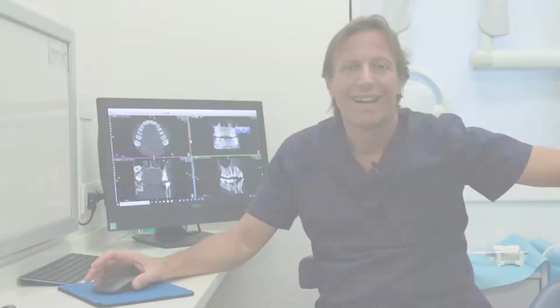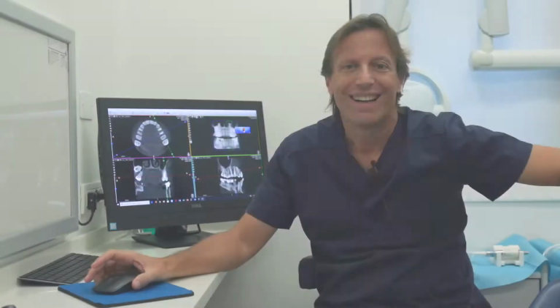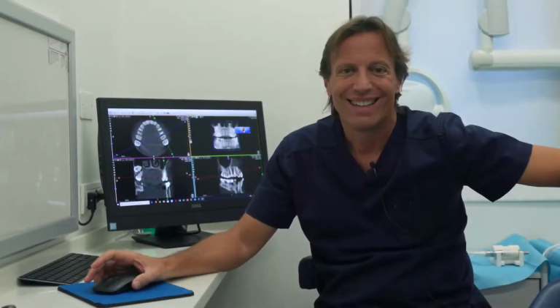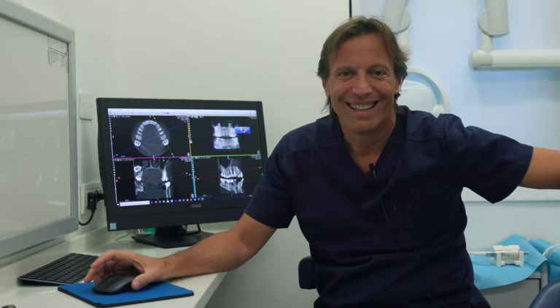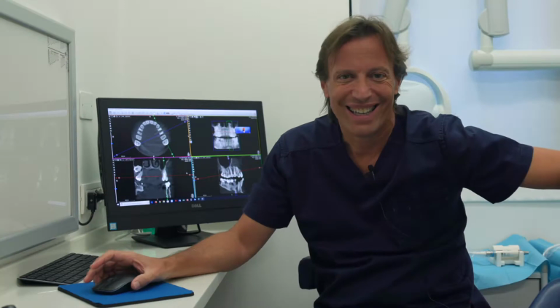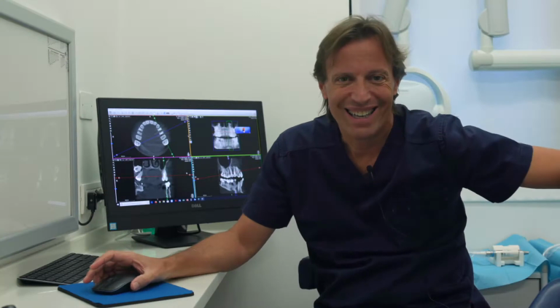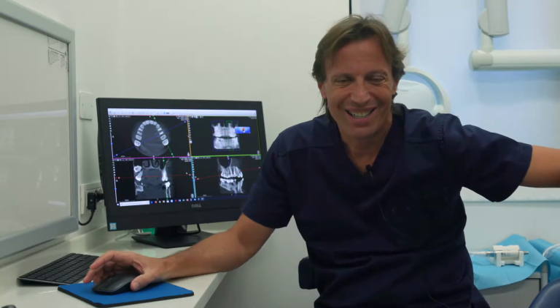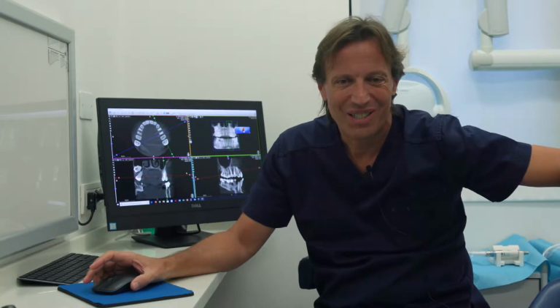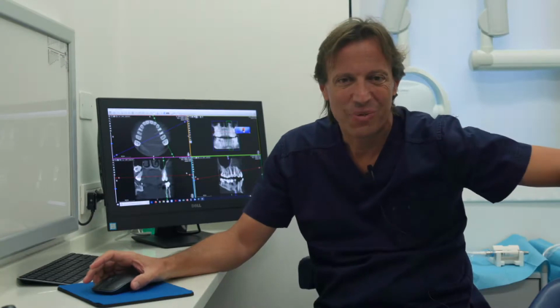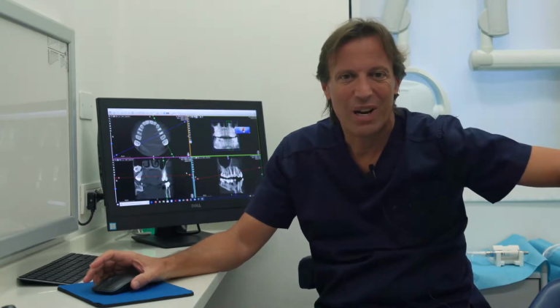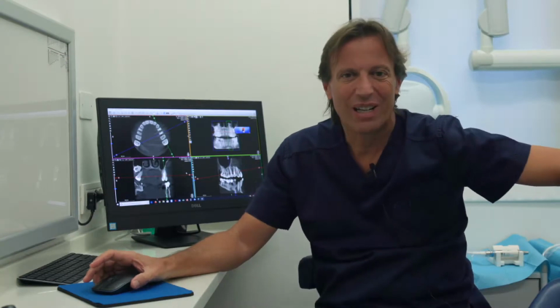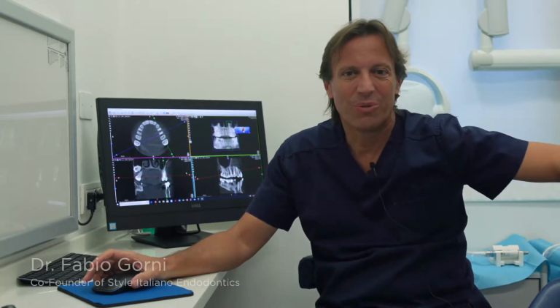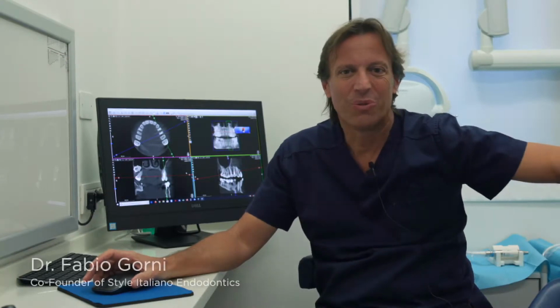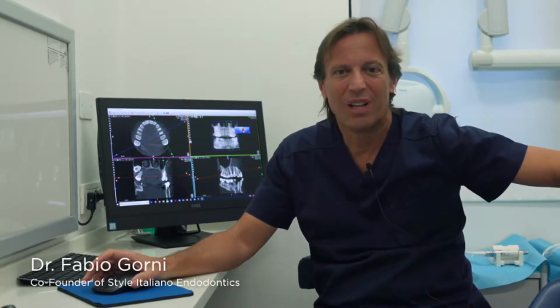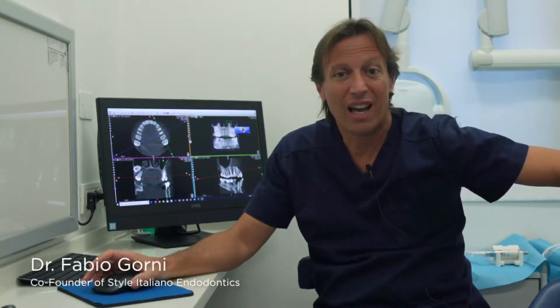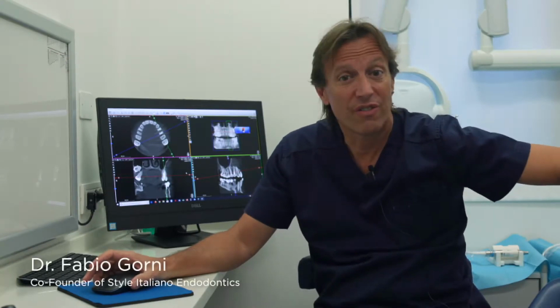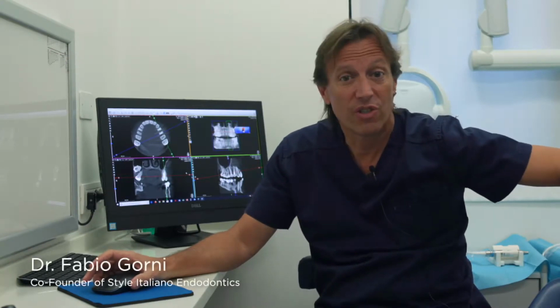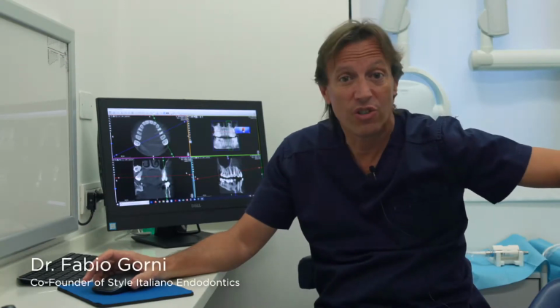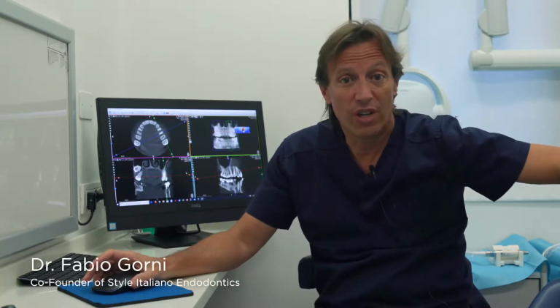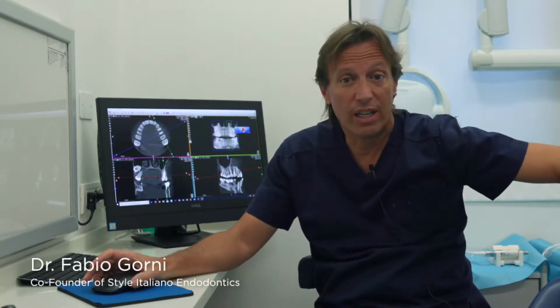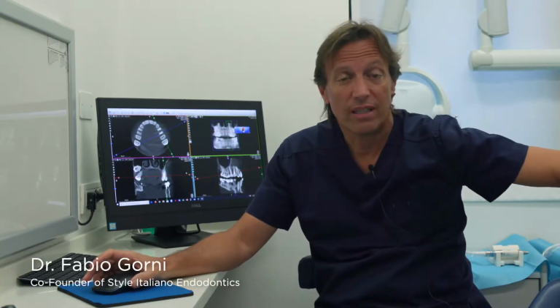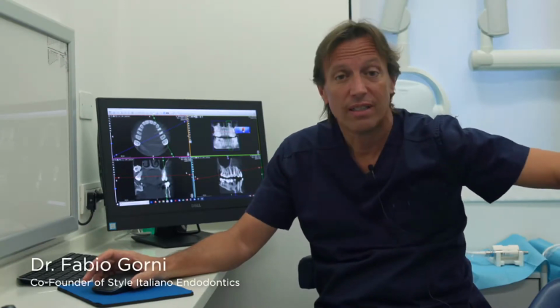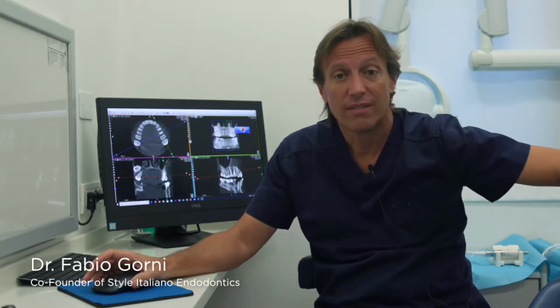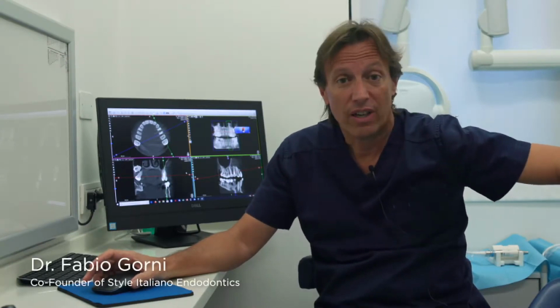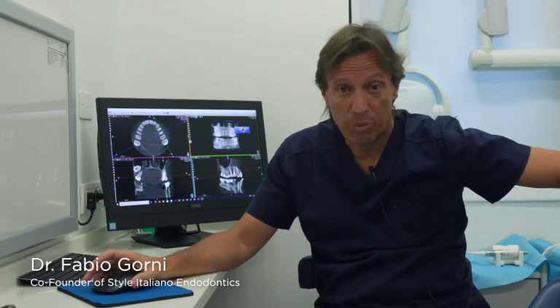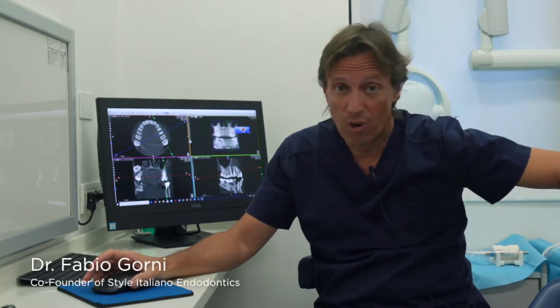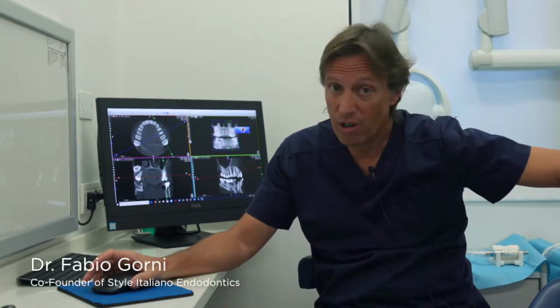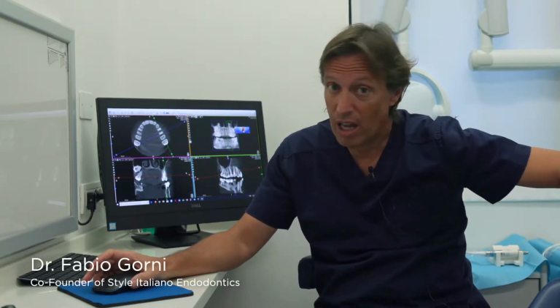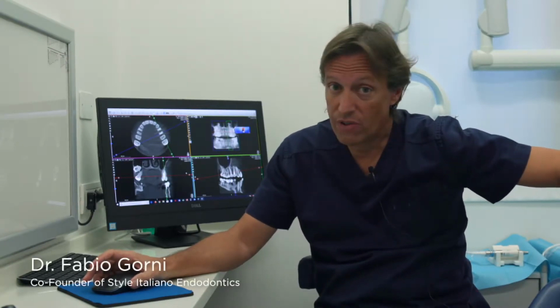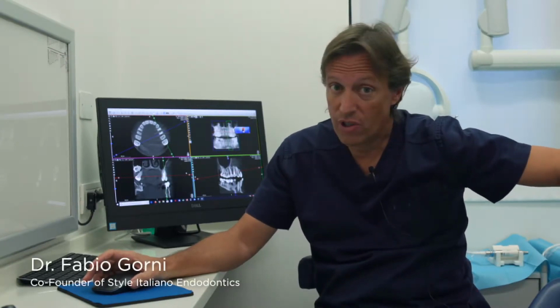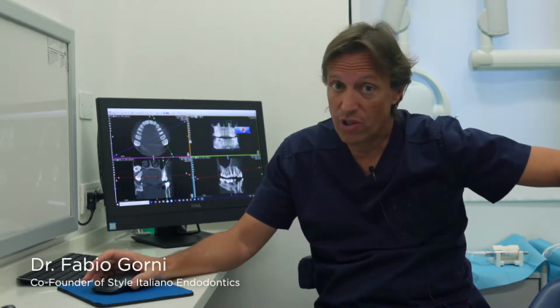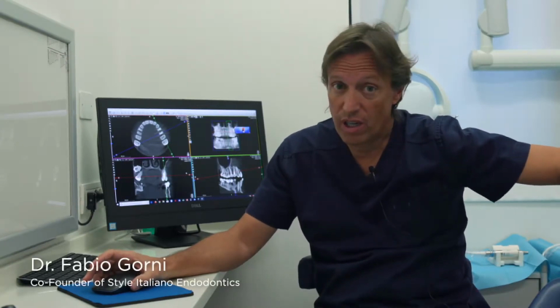Hi guys, welcome to the live surgery — Fabio Gorni live surgery.